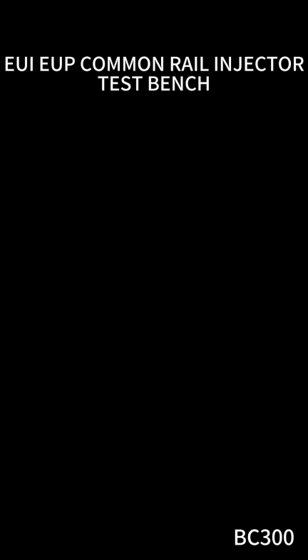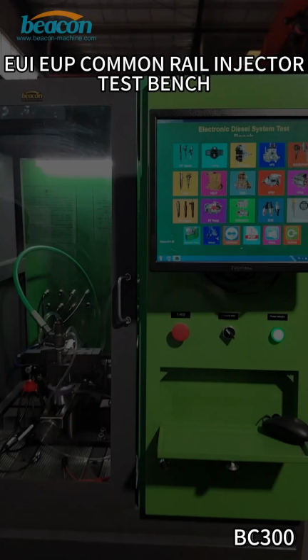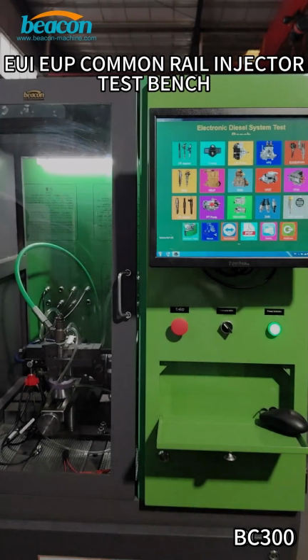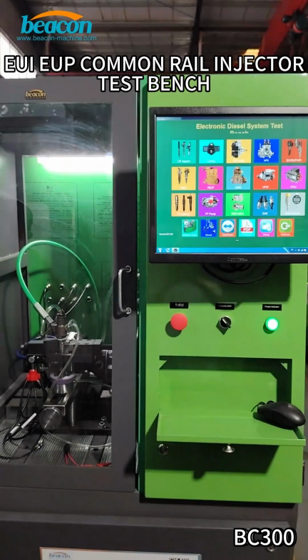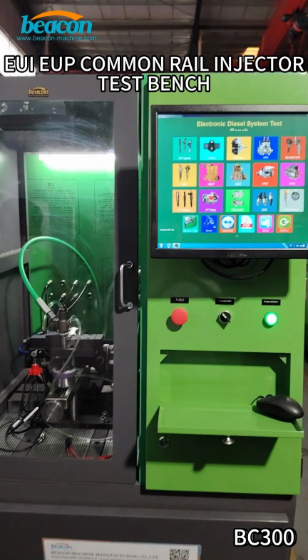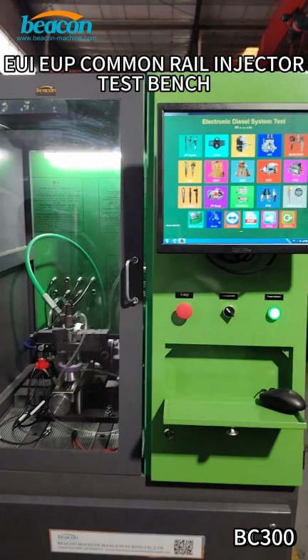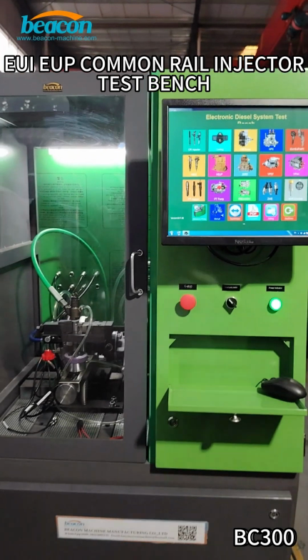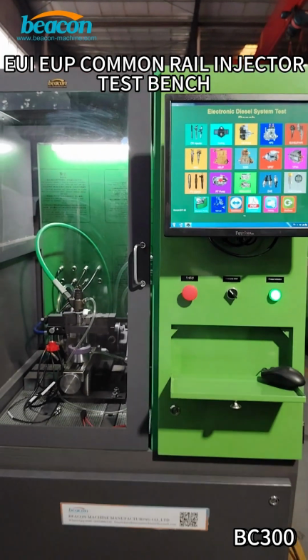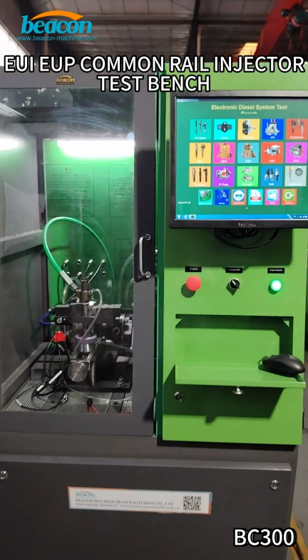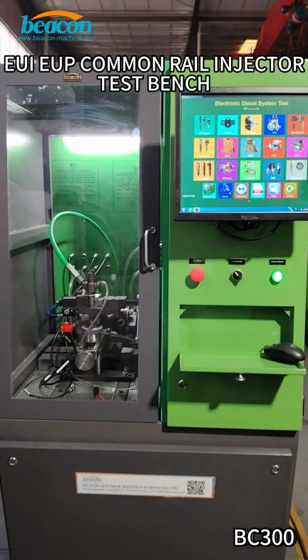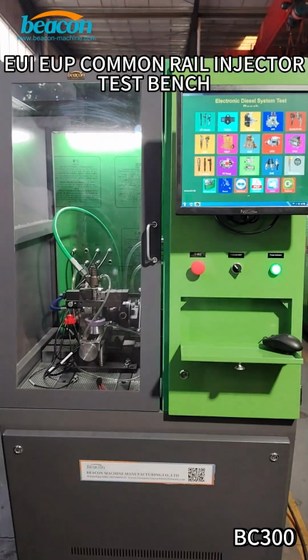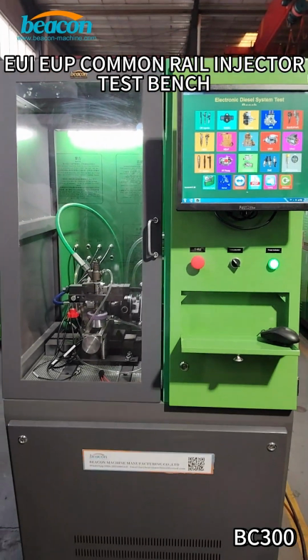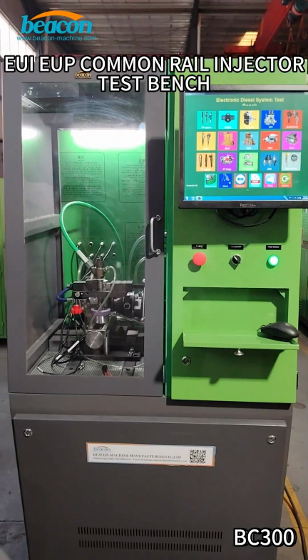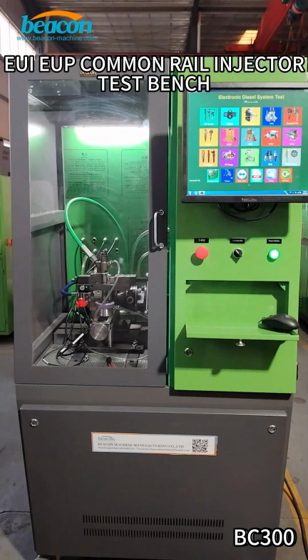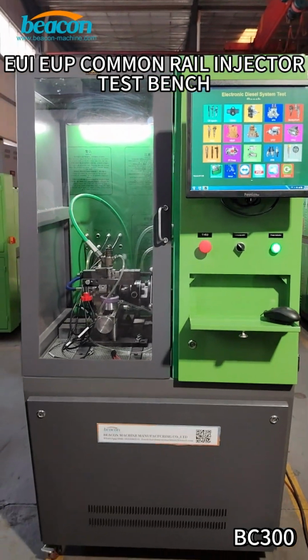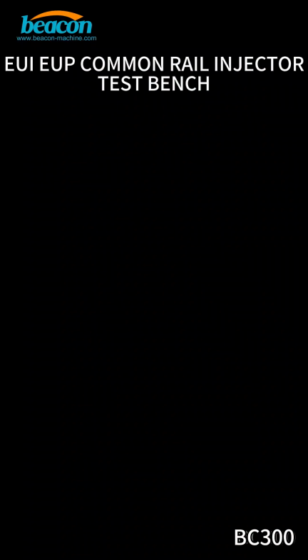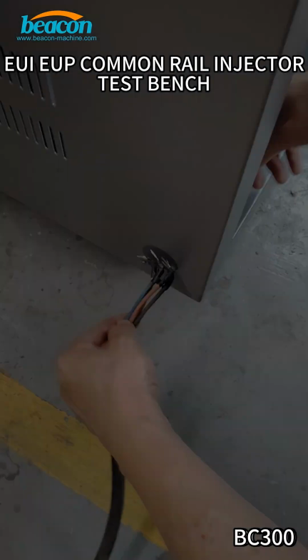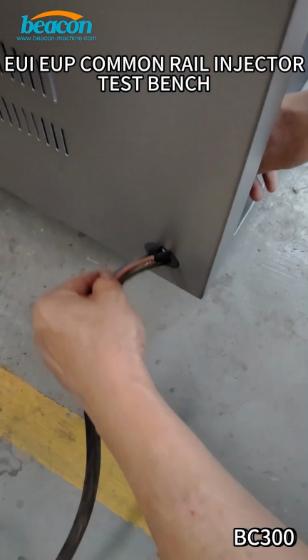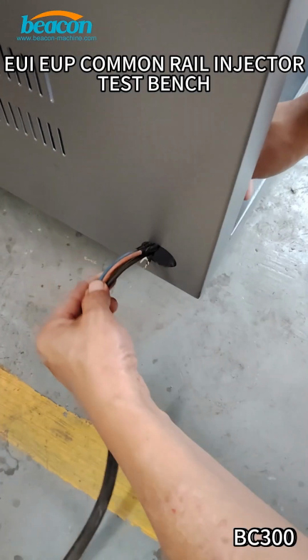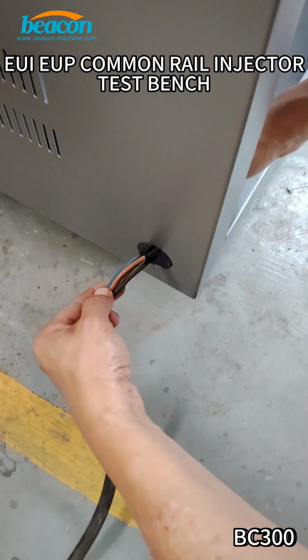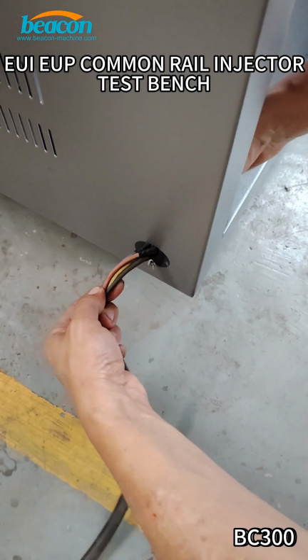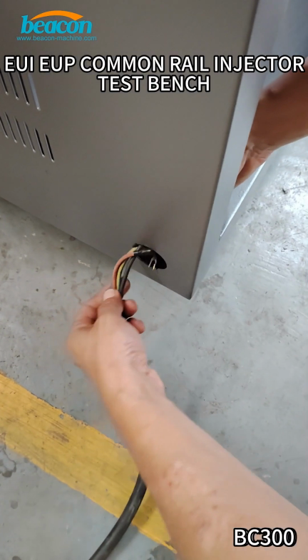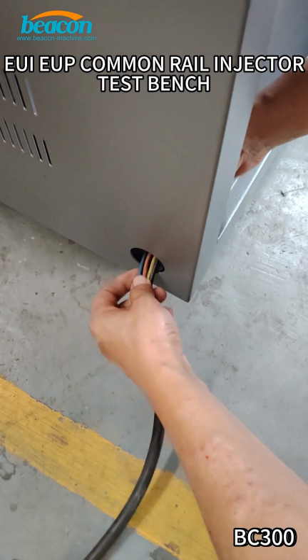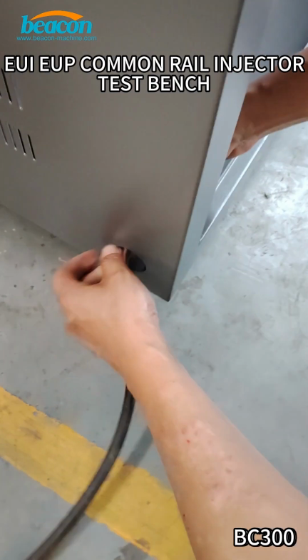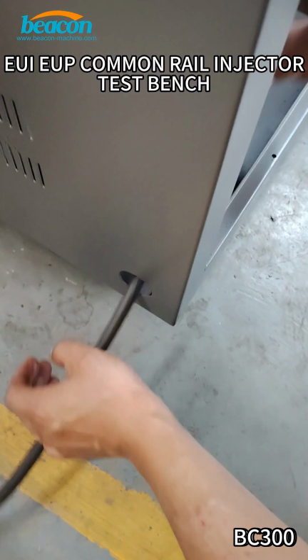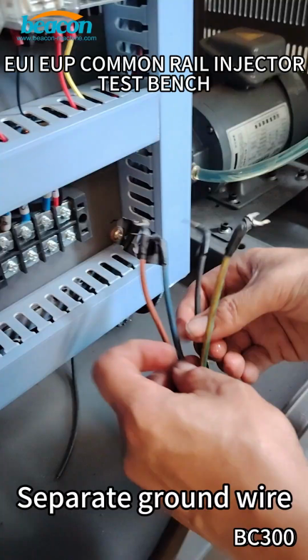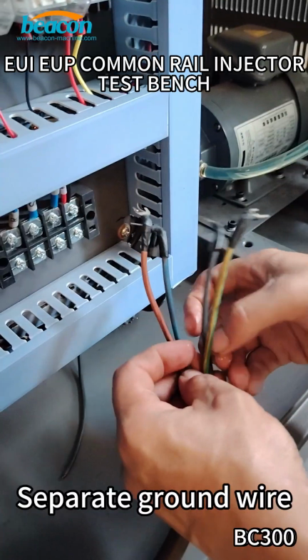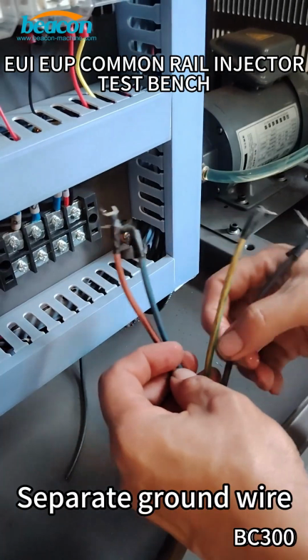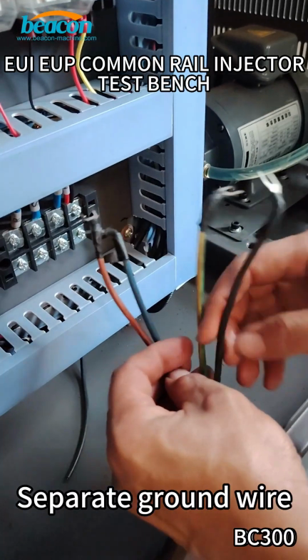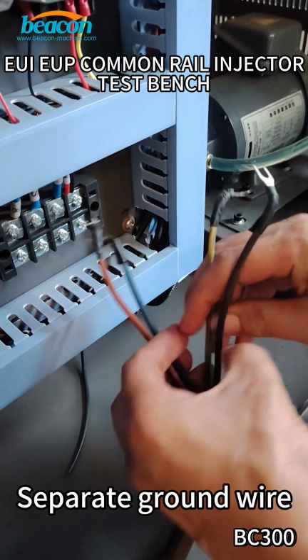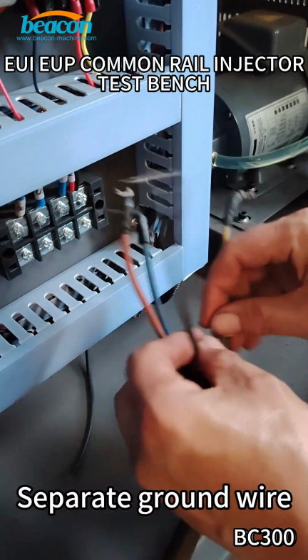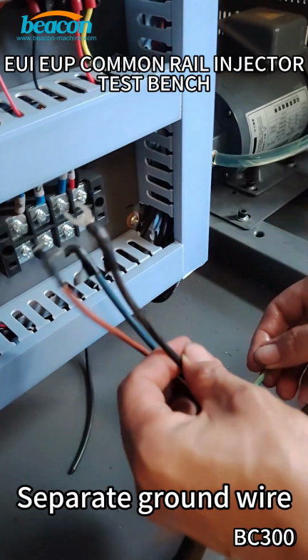BC-300 EUI-YOOP Common Rail Injector Test Bench. Separate ground wire.